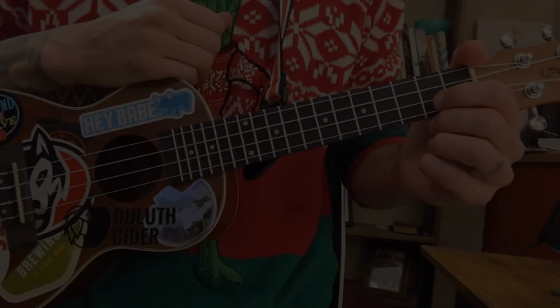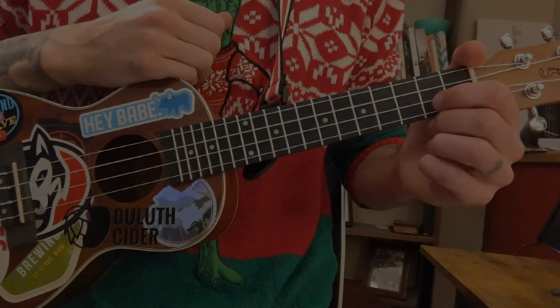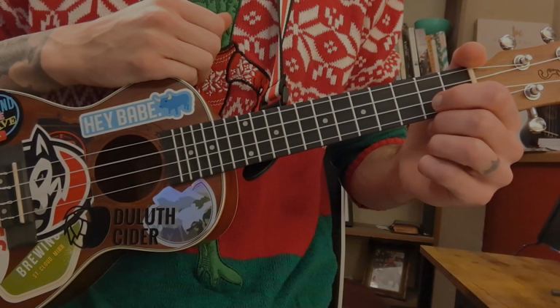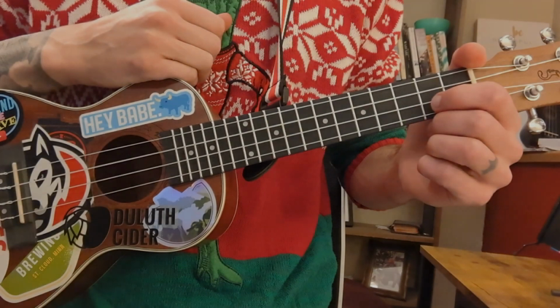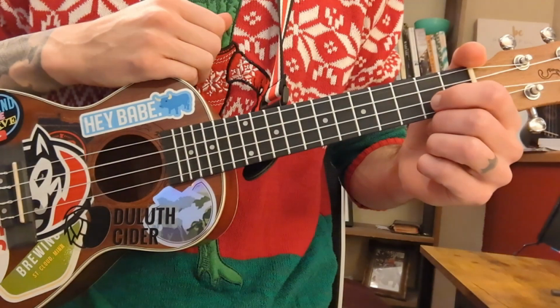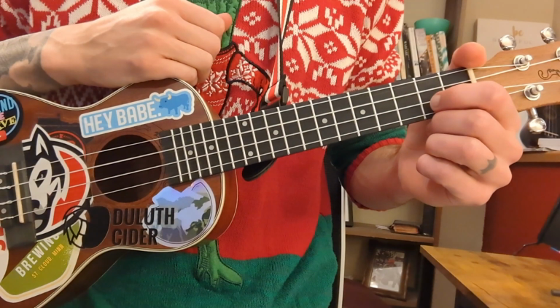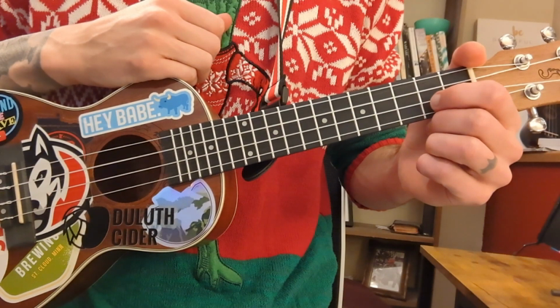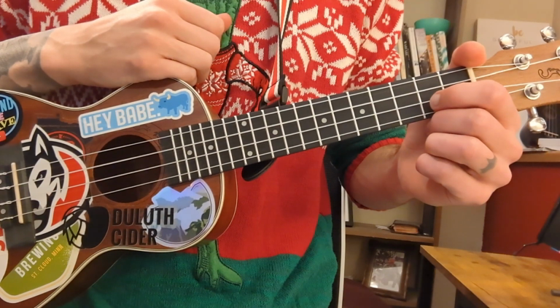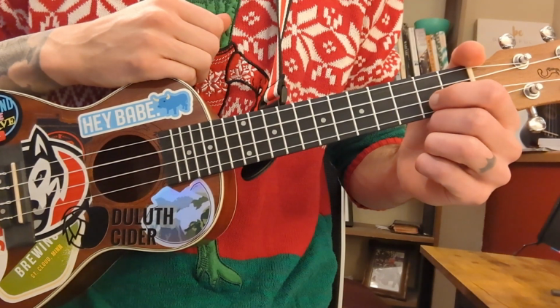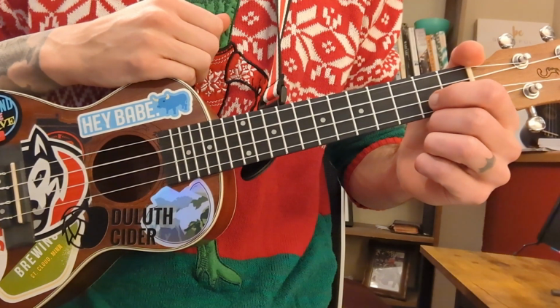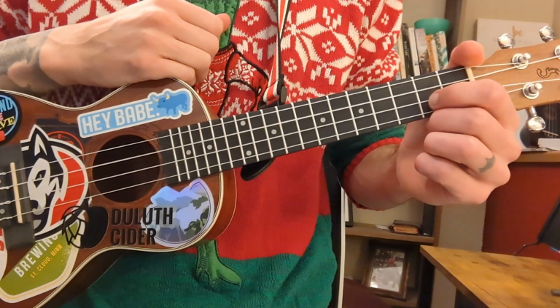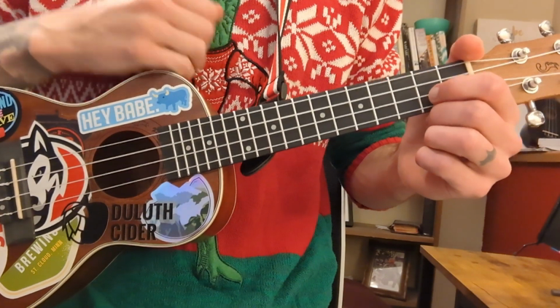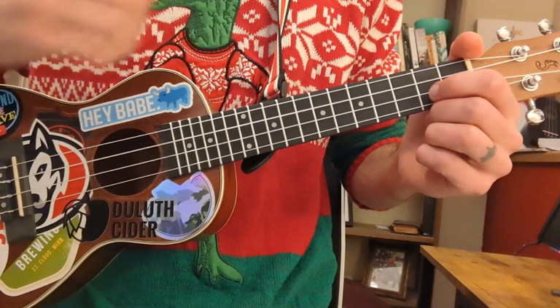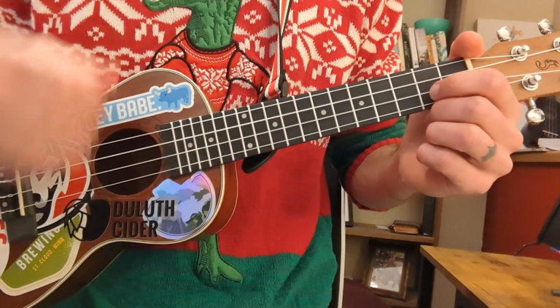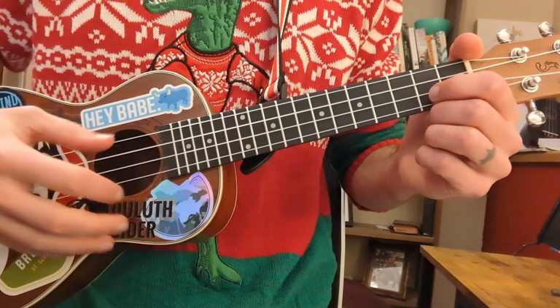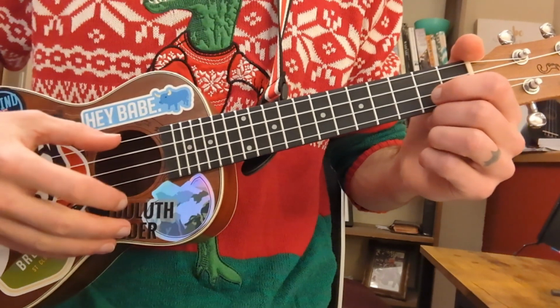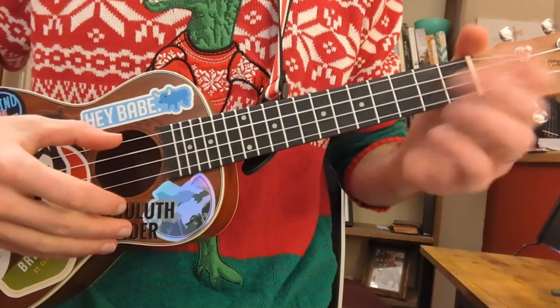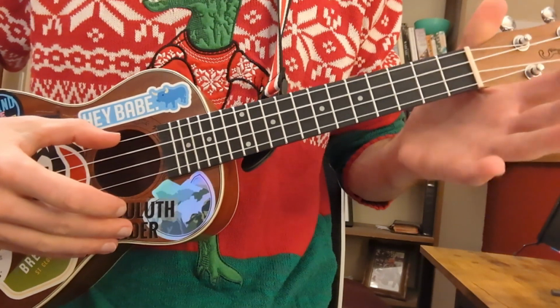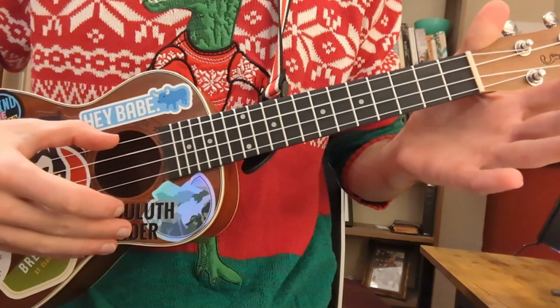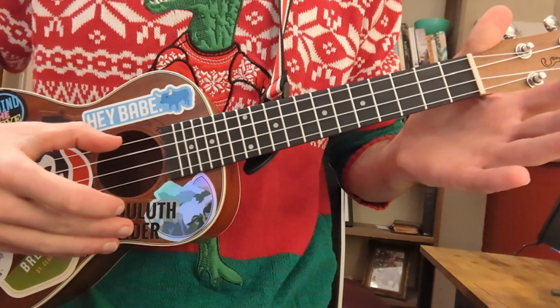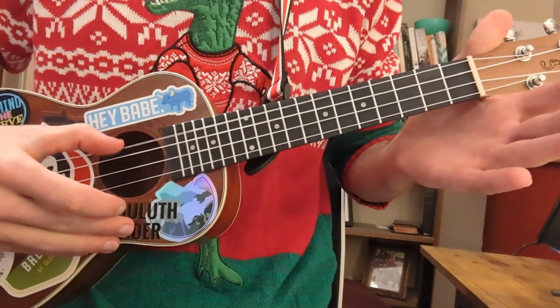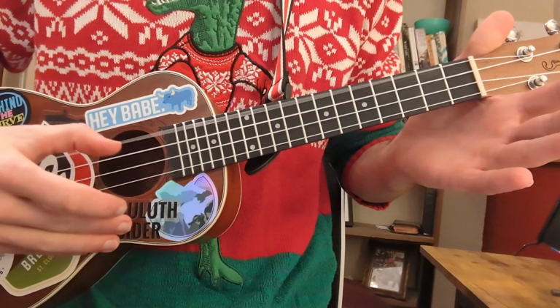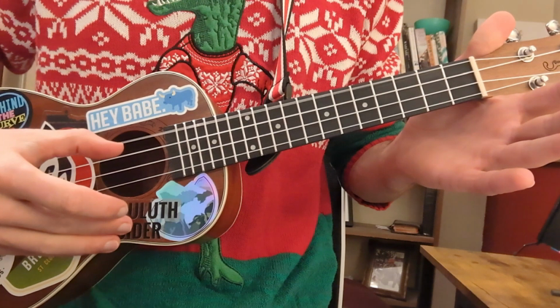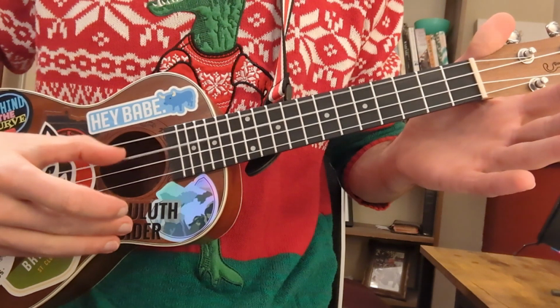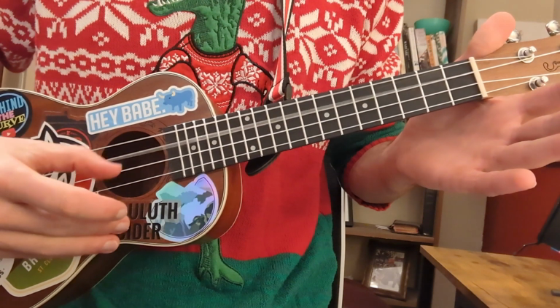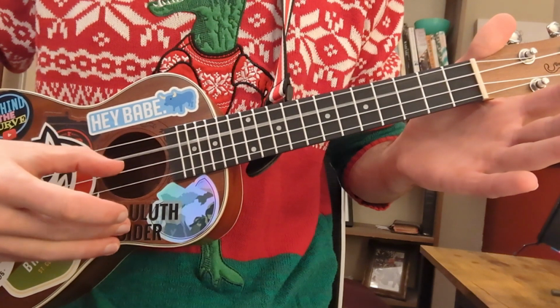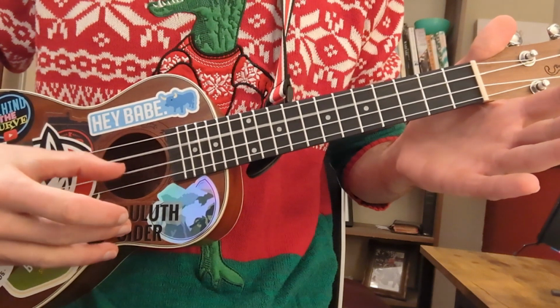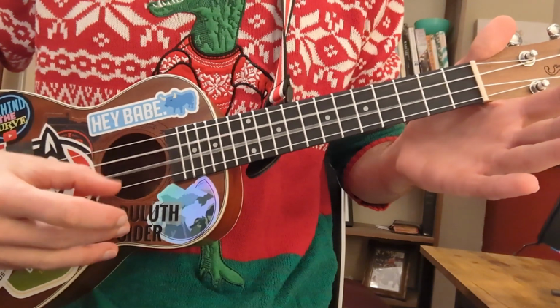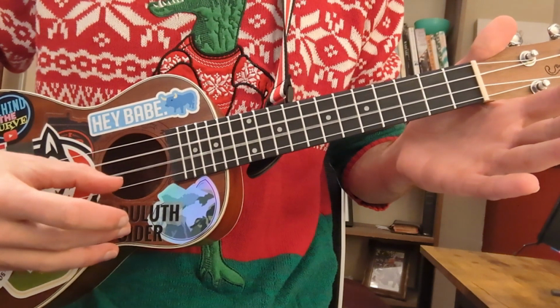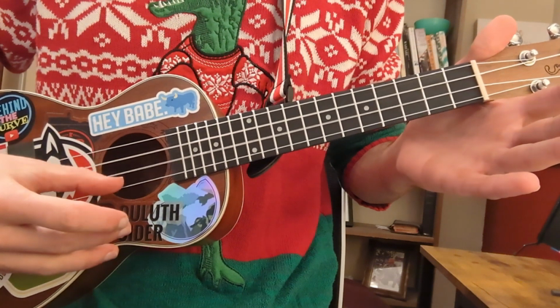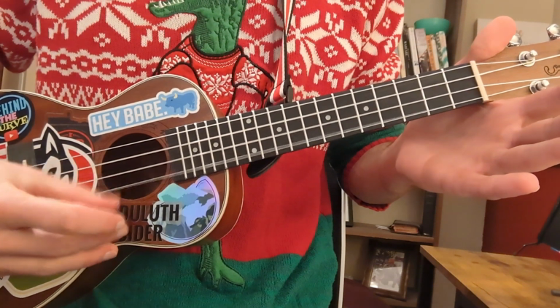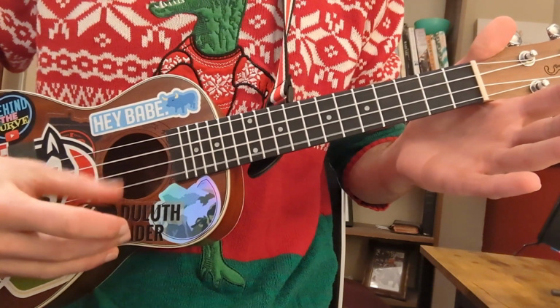Alright, first off, let's make sure that ukulele is in tune to the key of C: G, C, E, A.